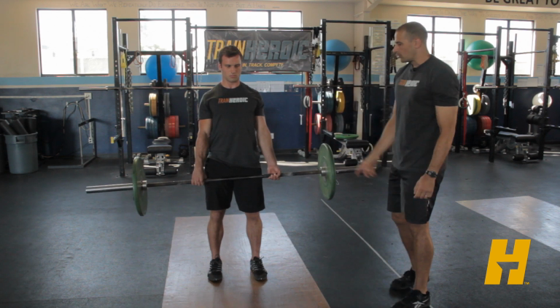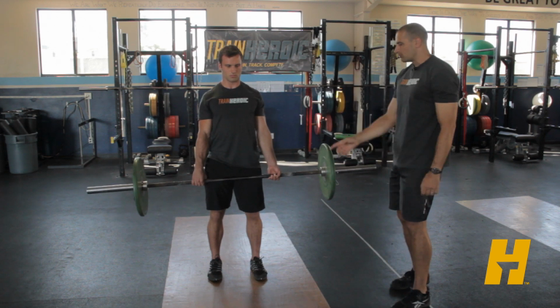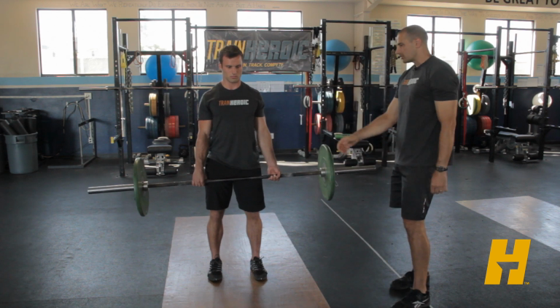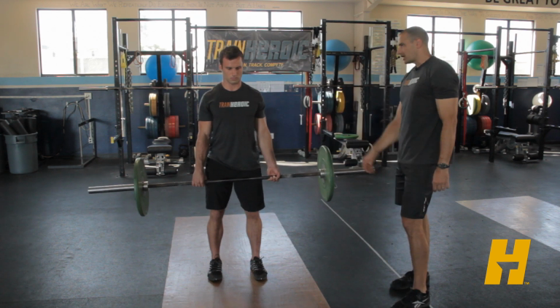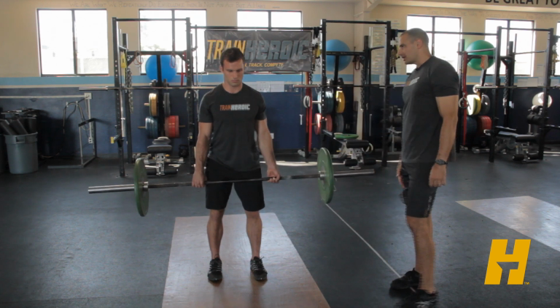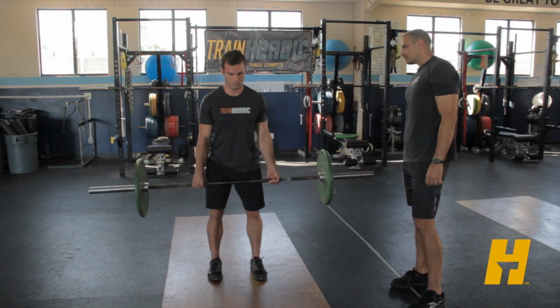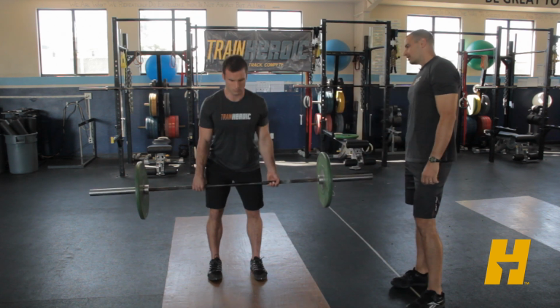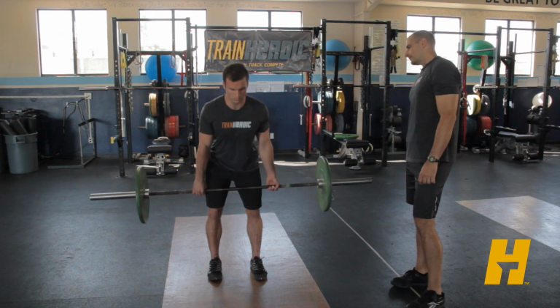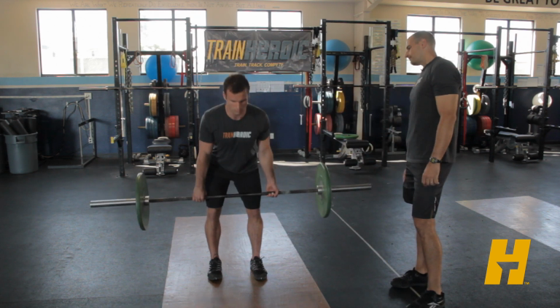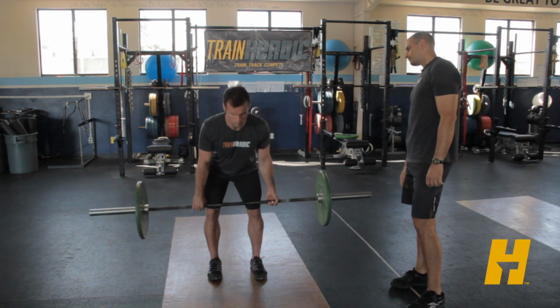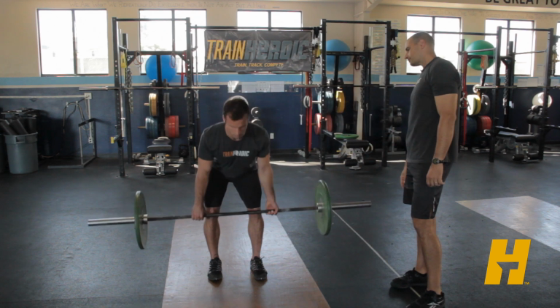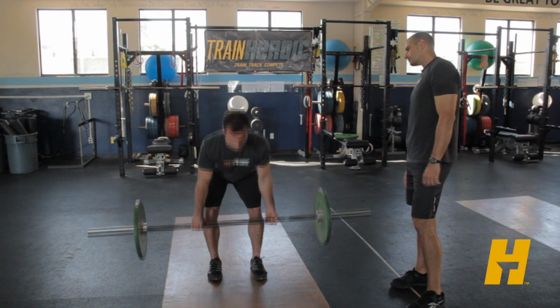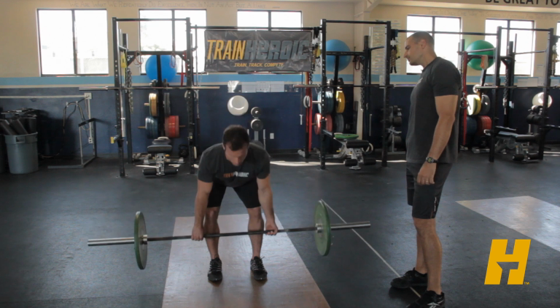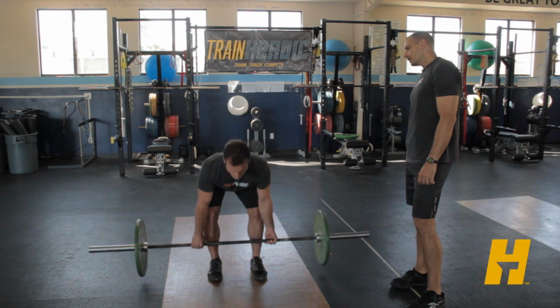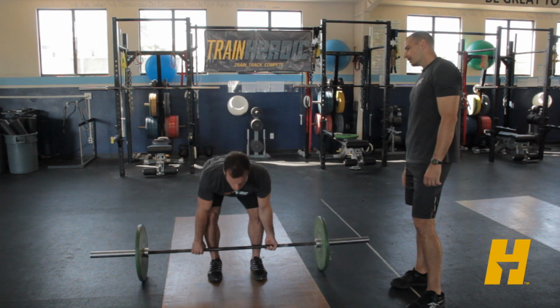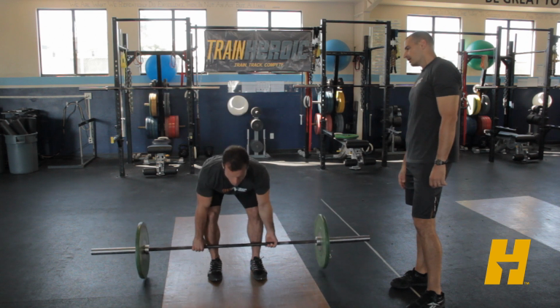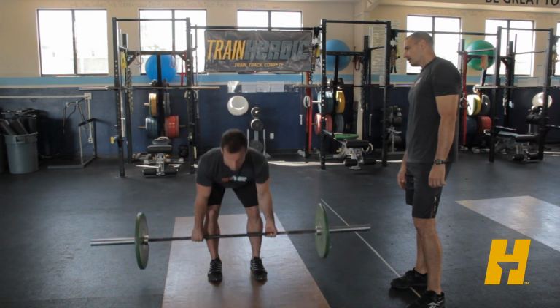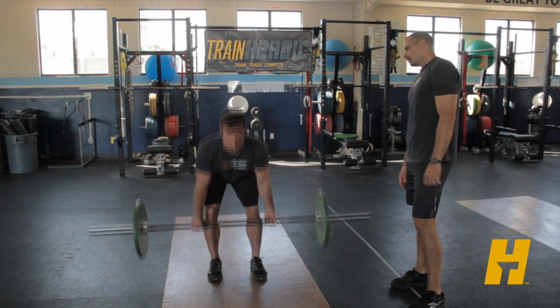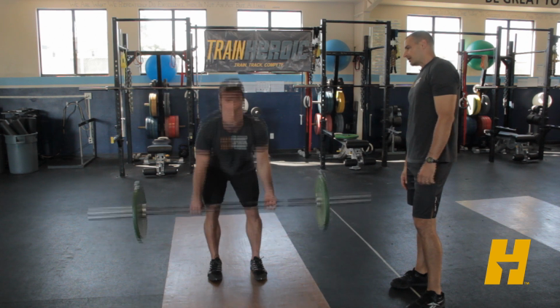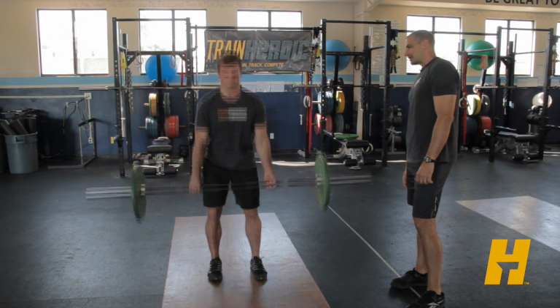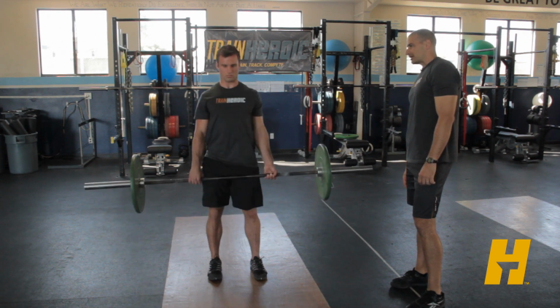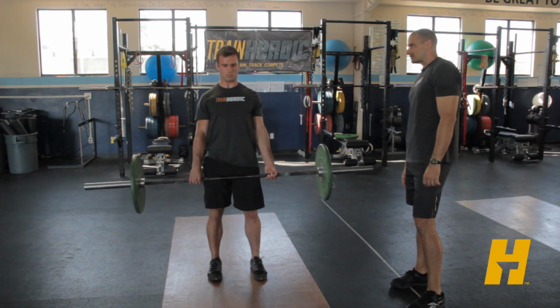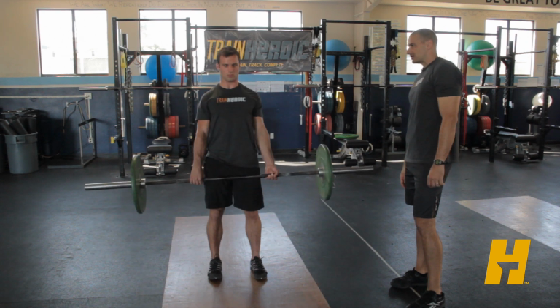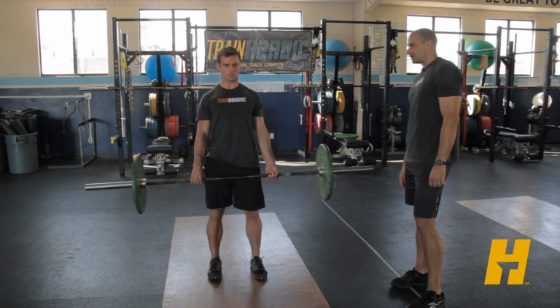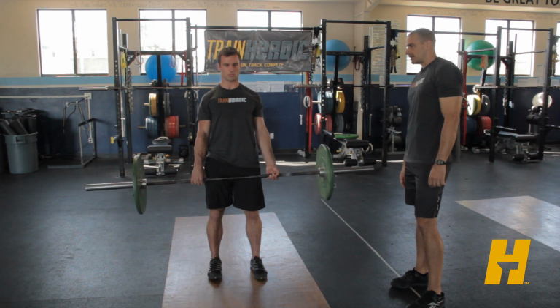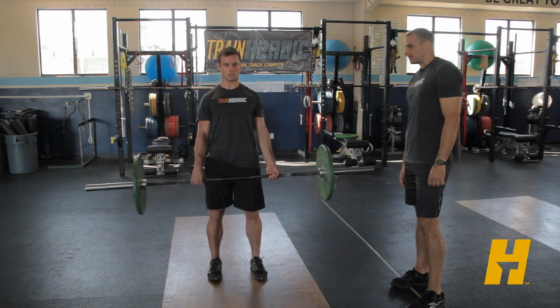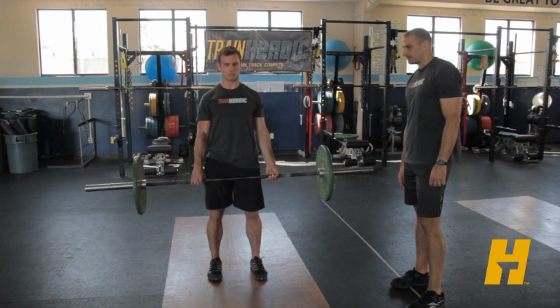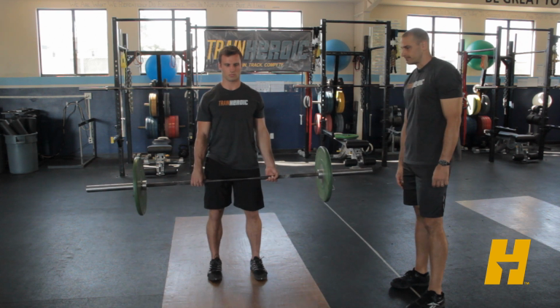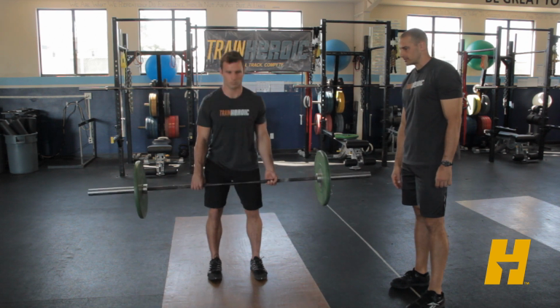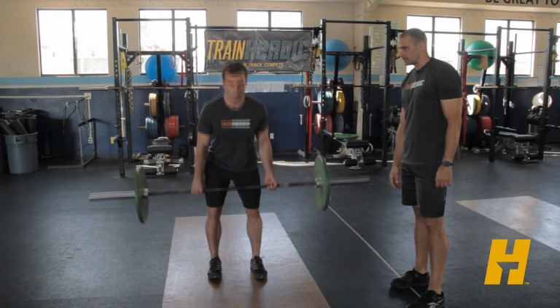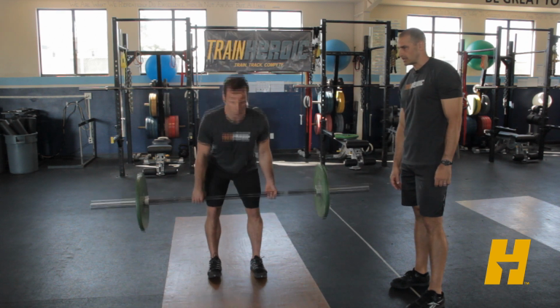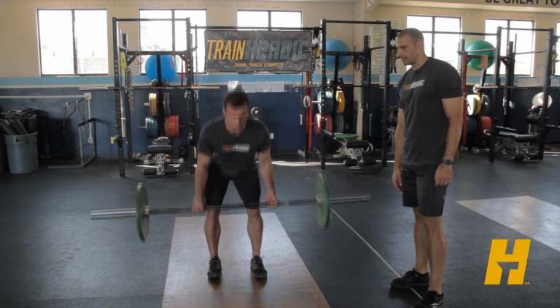And one more deadlift. And that's how it's done right there. Good job.